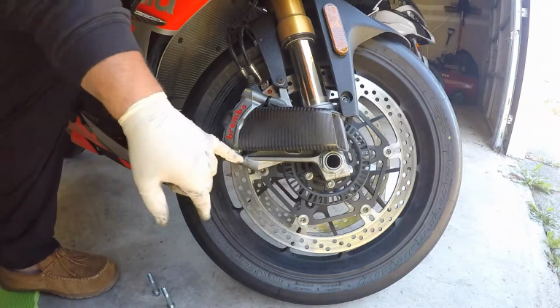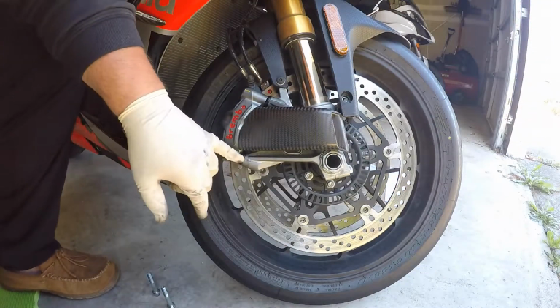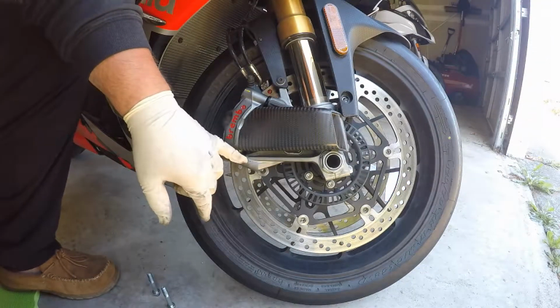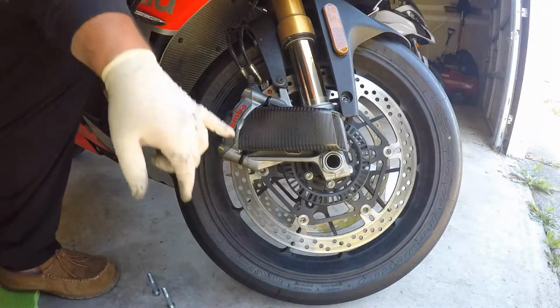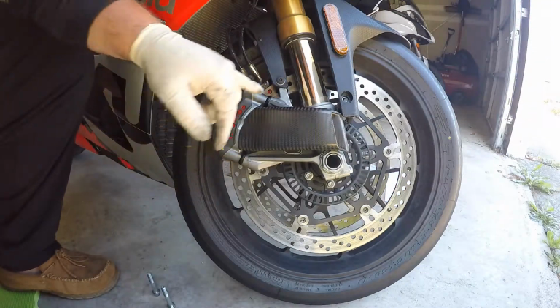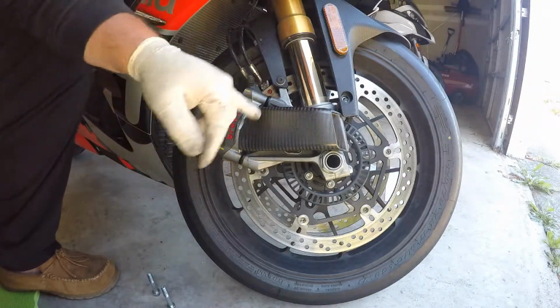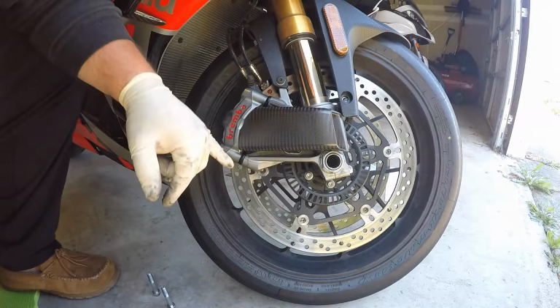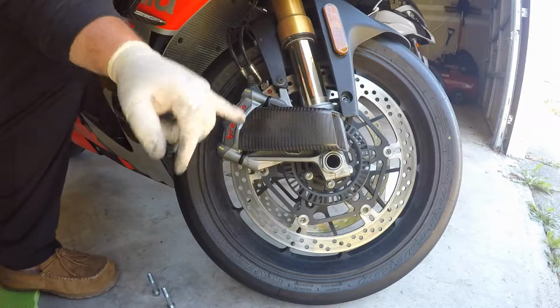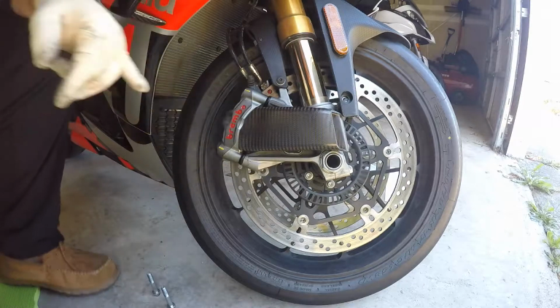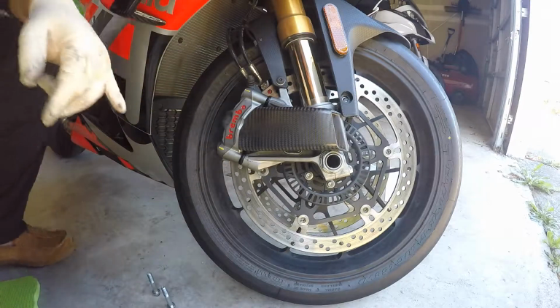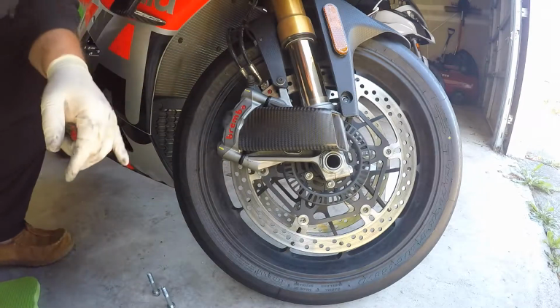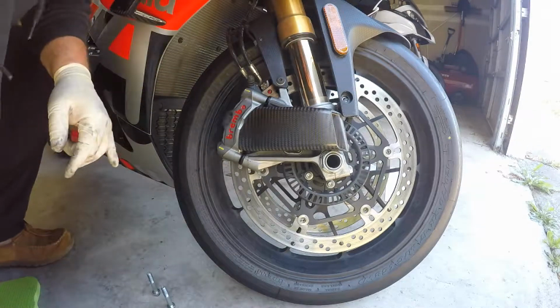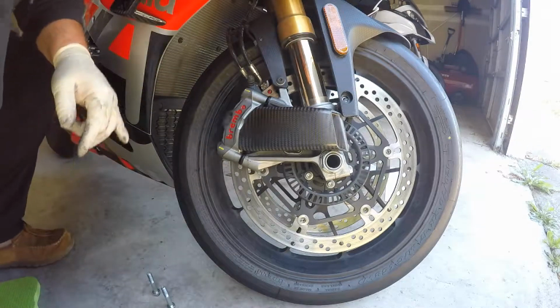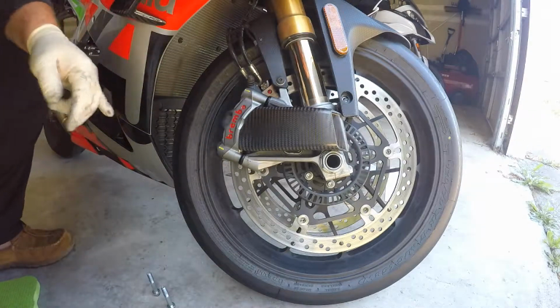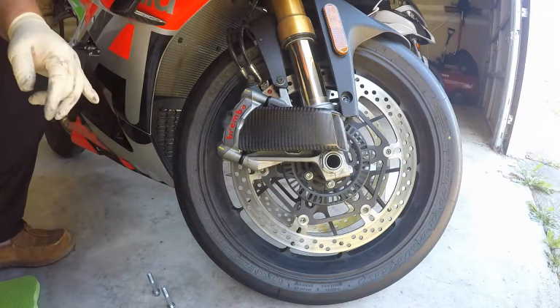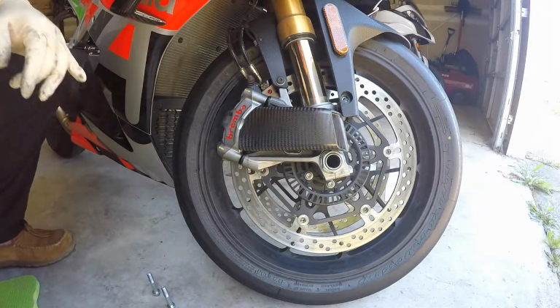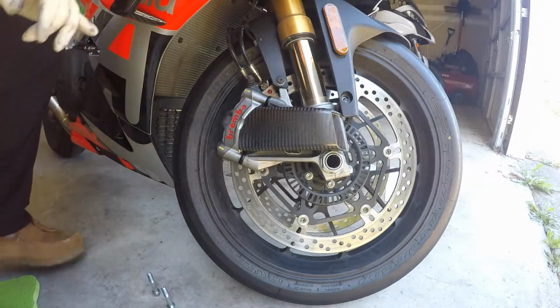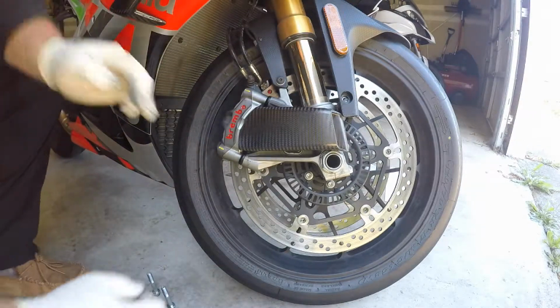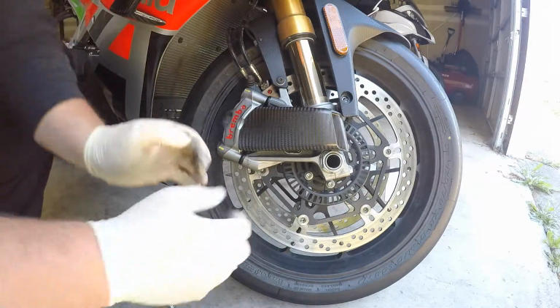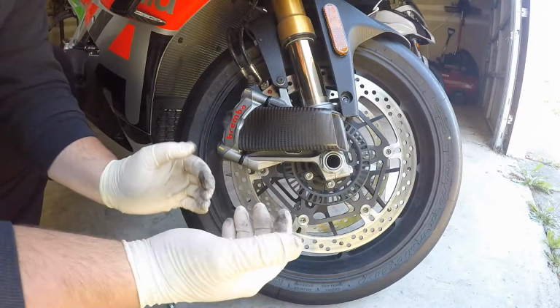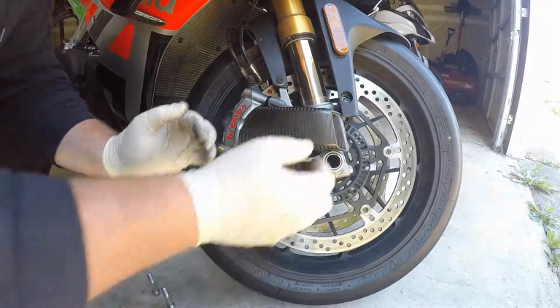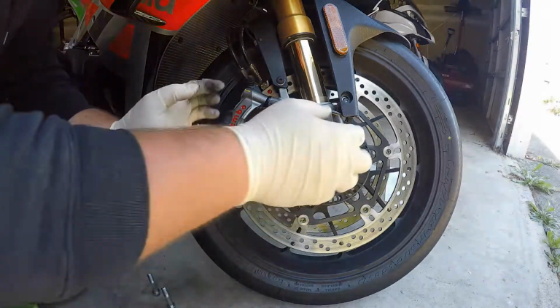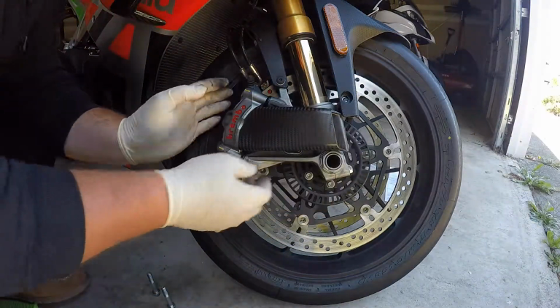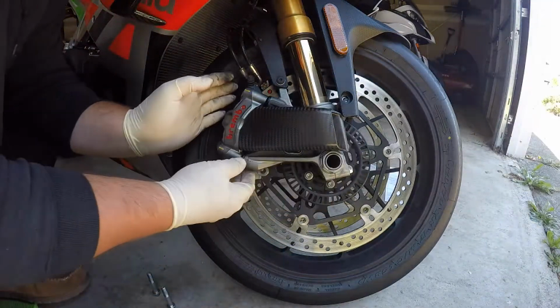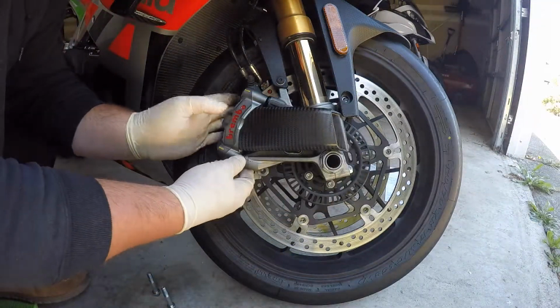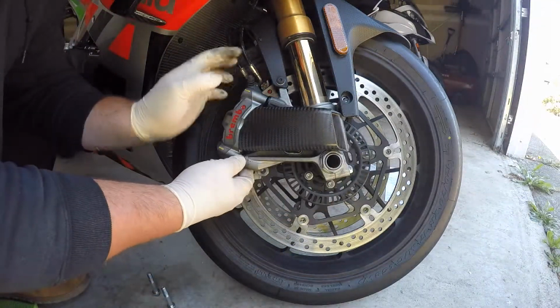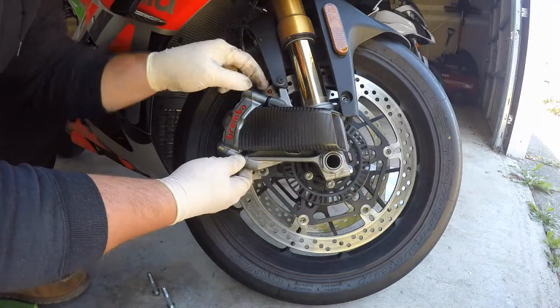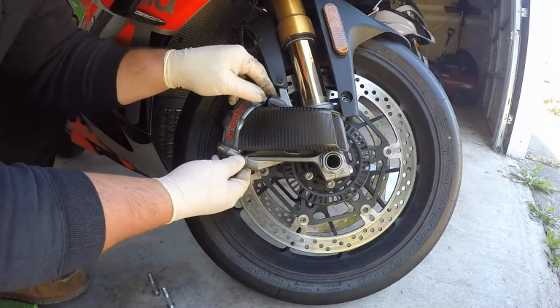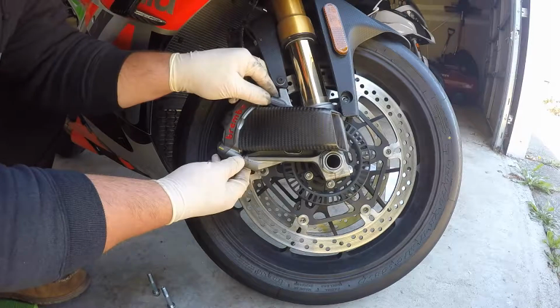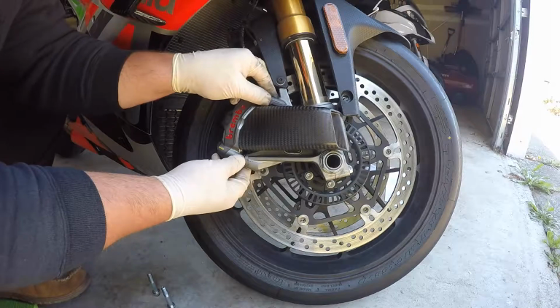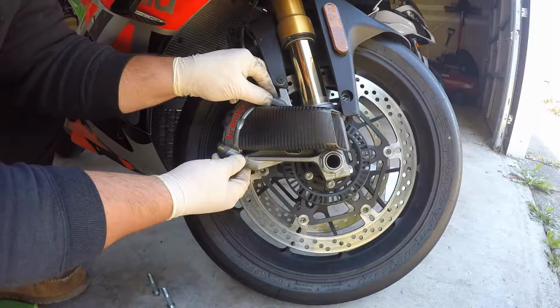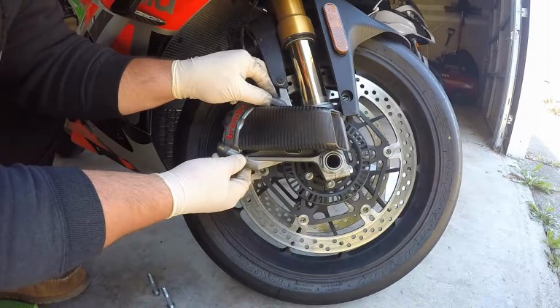This bracket can be a little tricky to get lined up just right. Sometimes you might have to take it in and out a couple times and do a little adjustment.